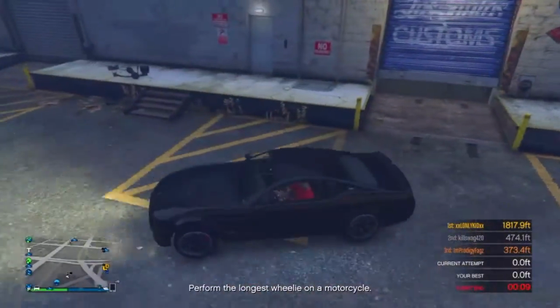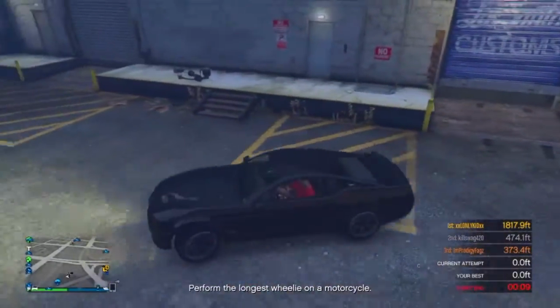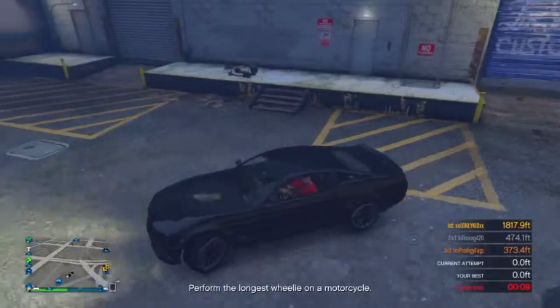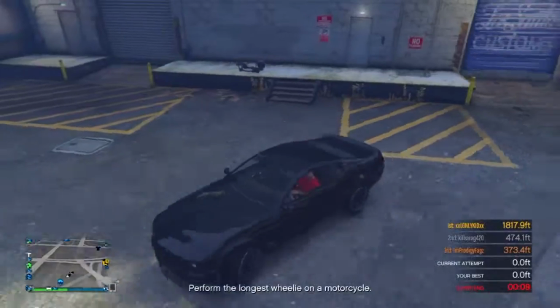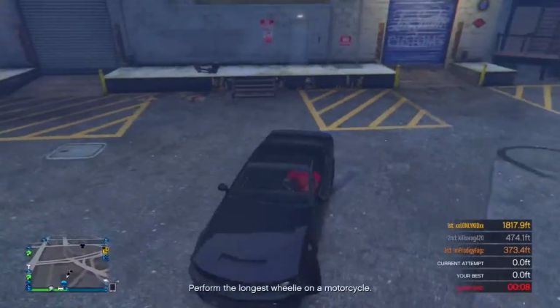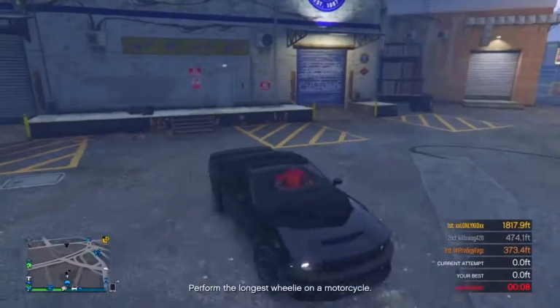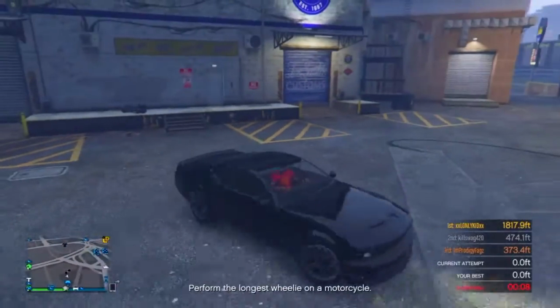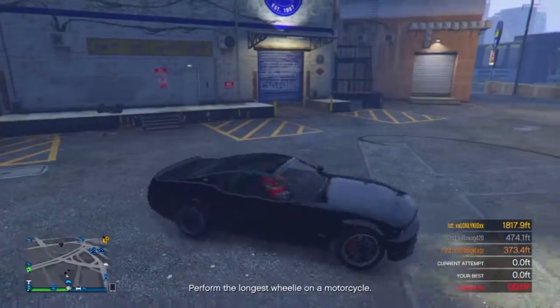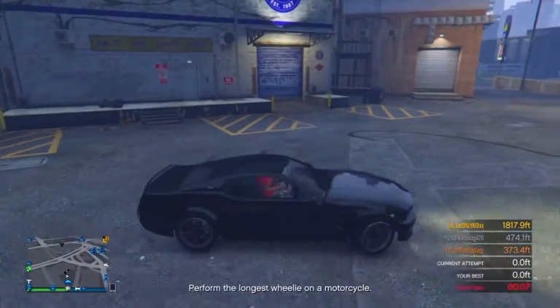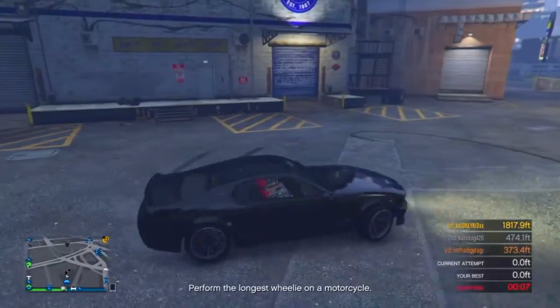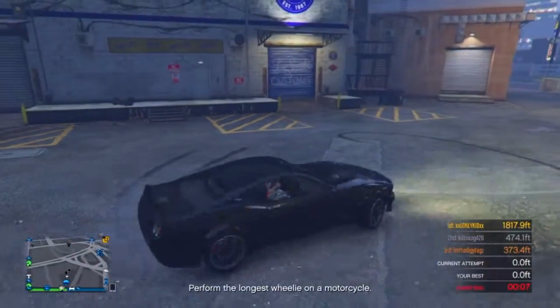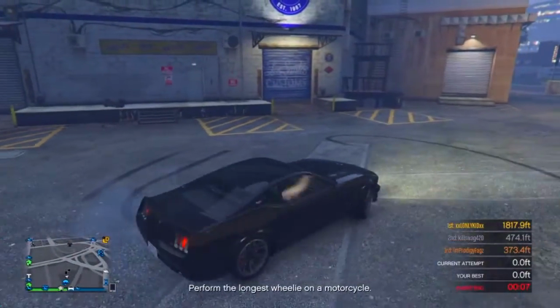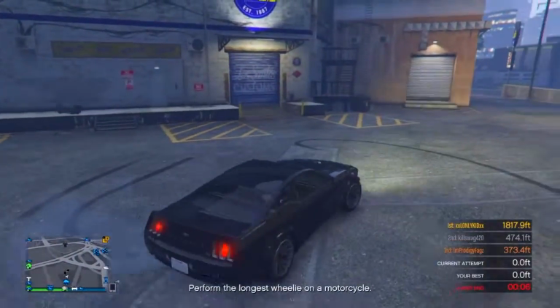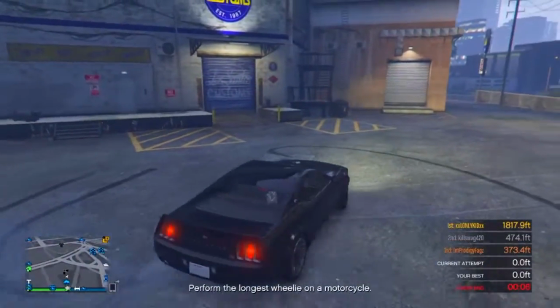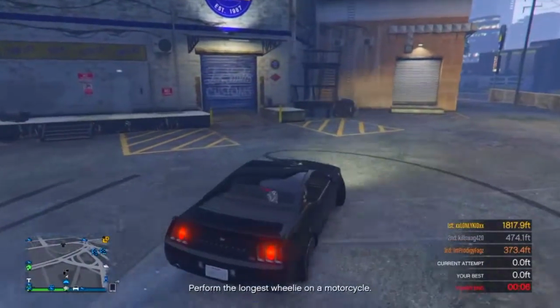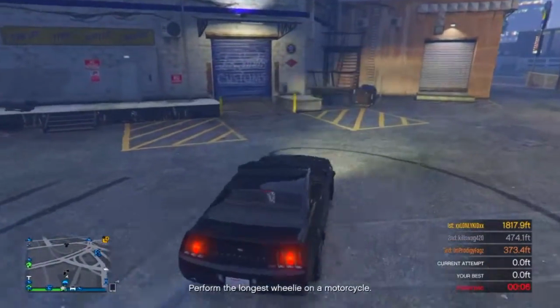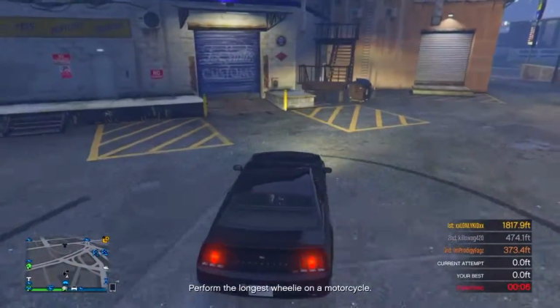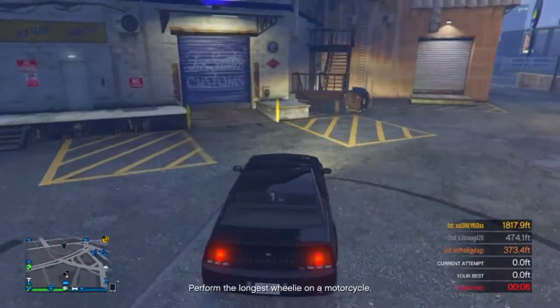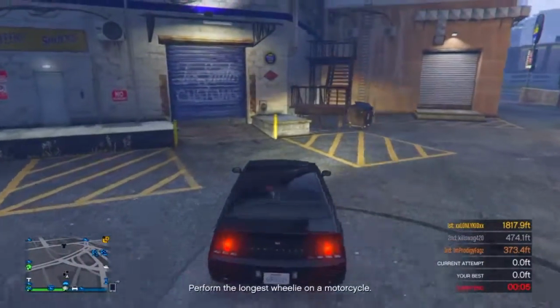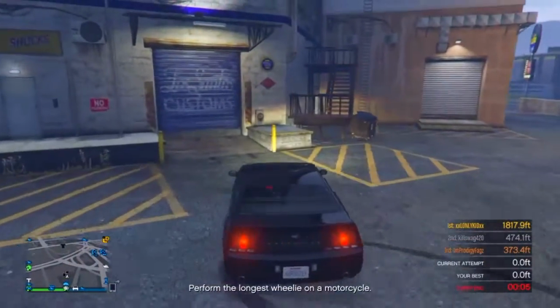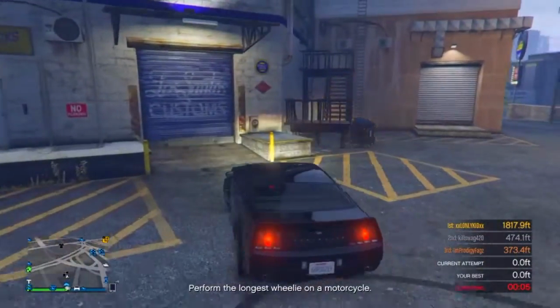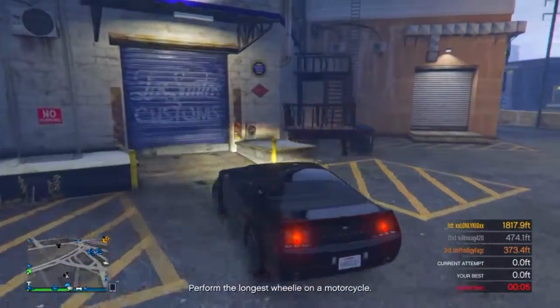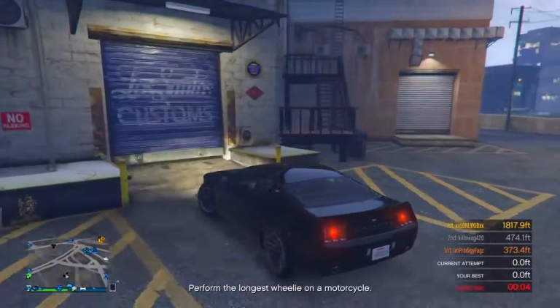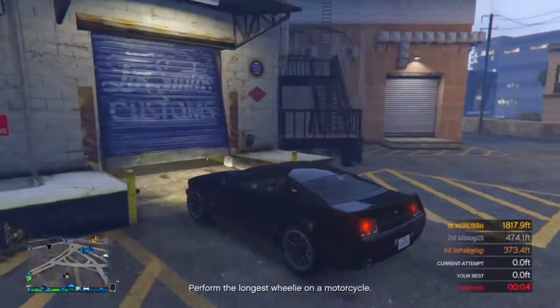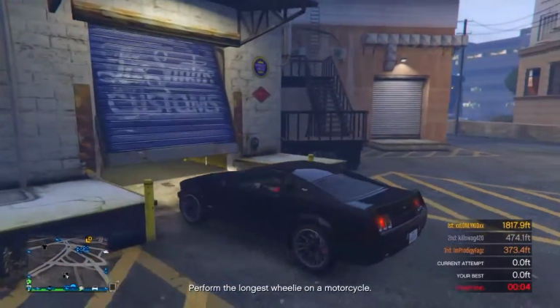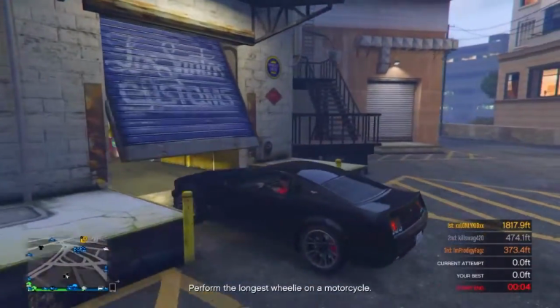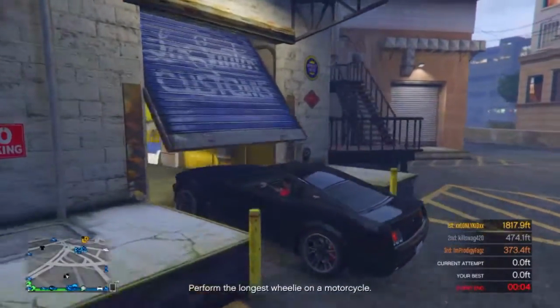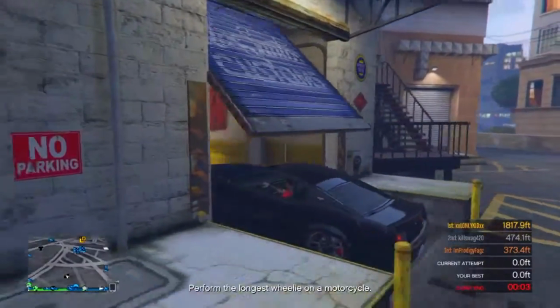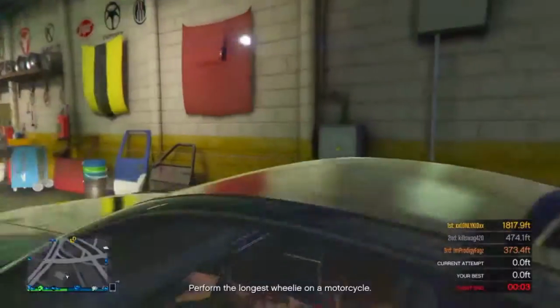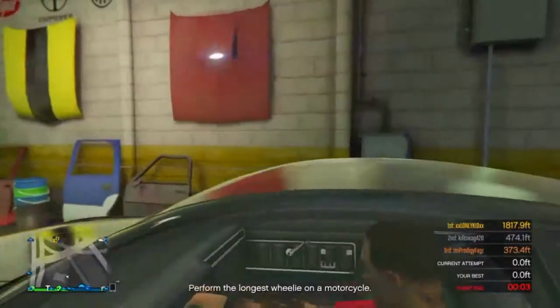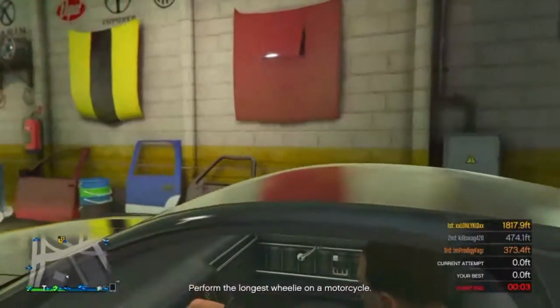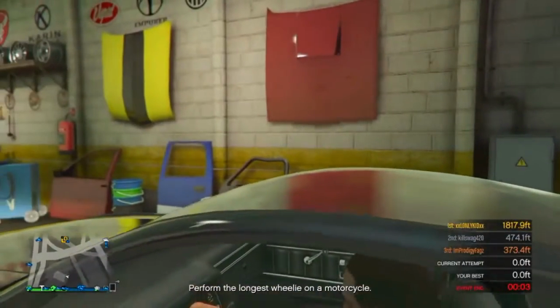Now the first thing you're going to want to do is get any vehicle you want this paint job on, and once you do that drive inside Los Santos Customs.